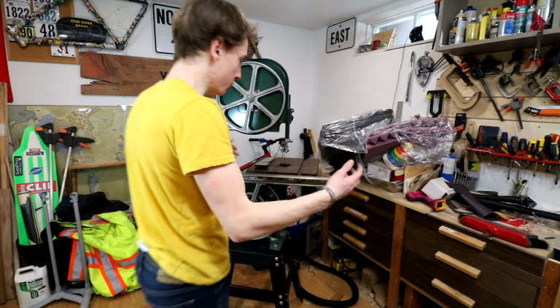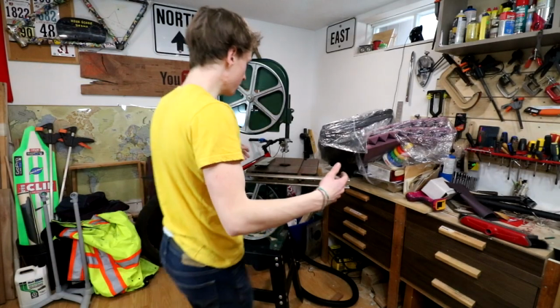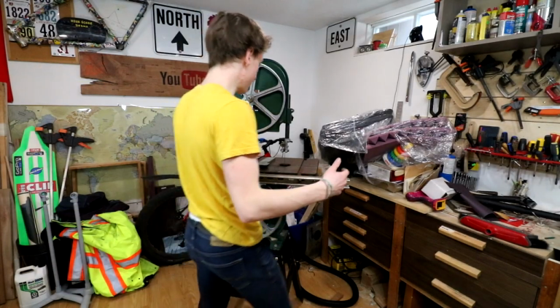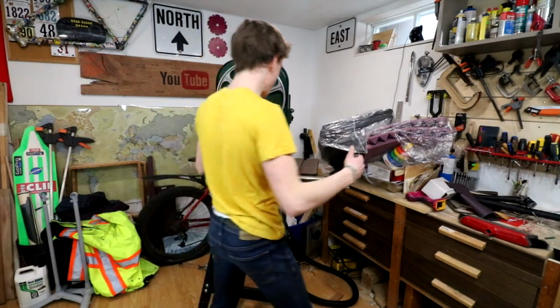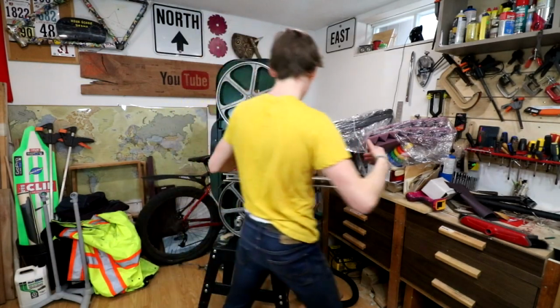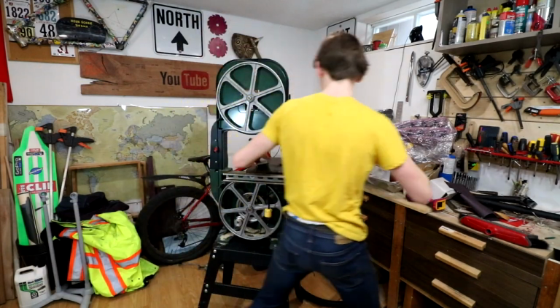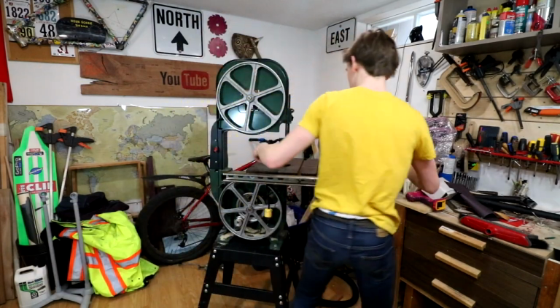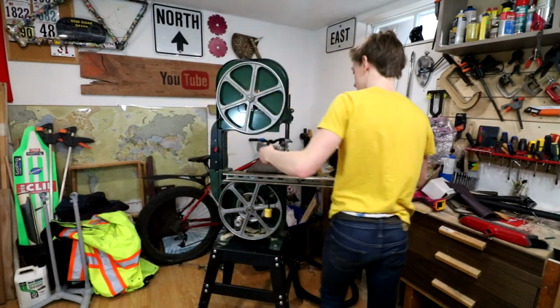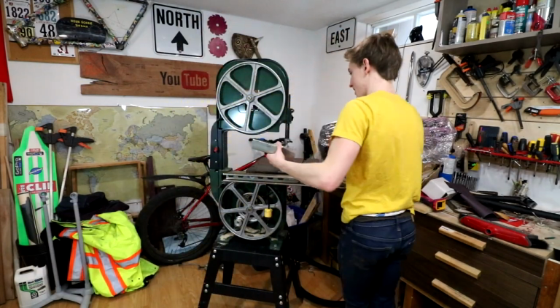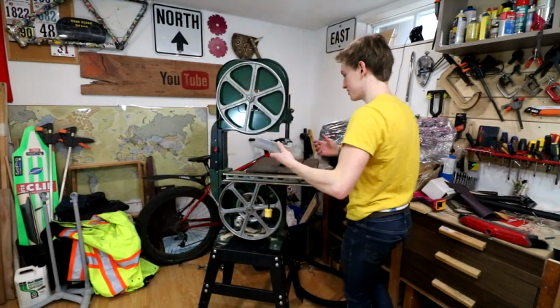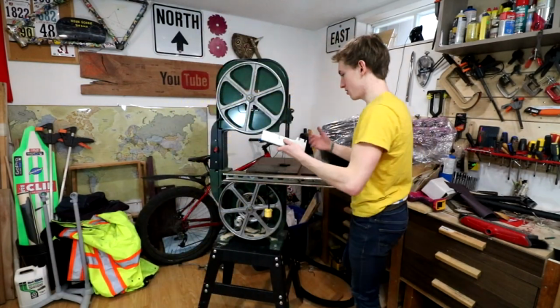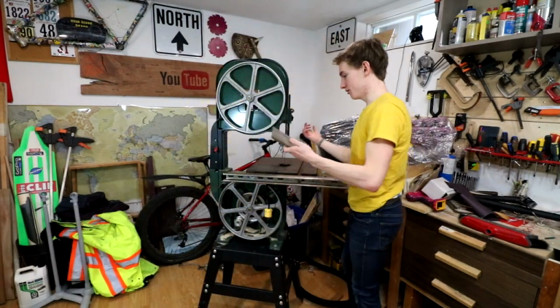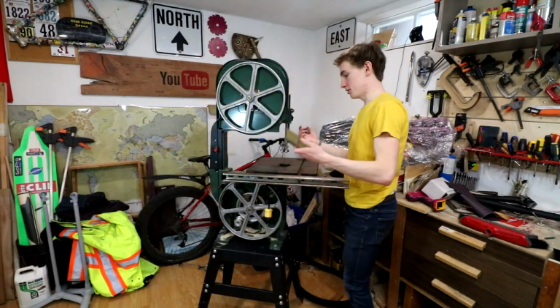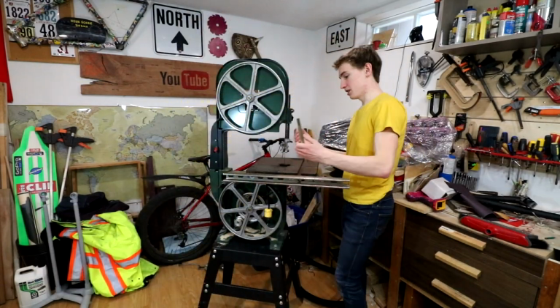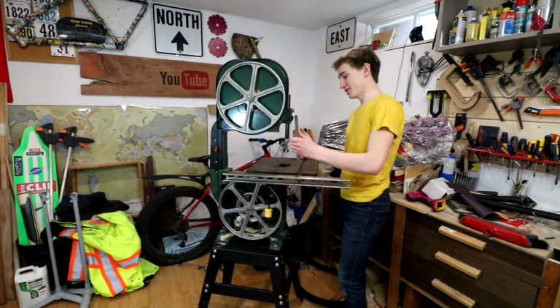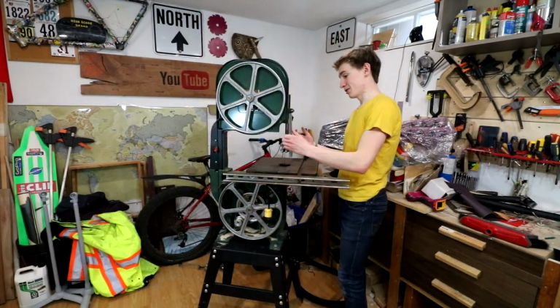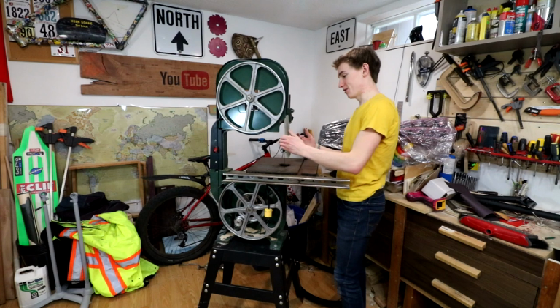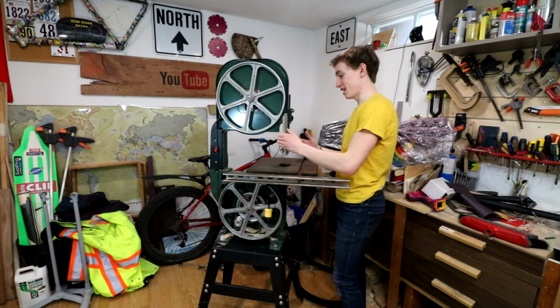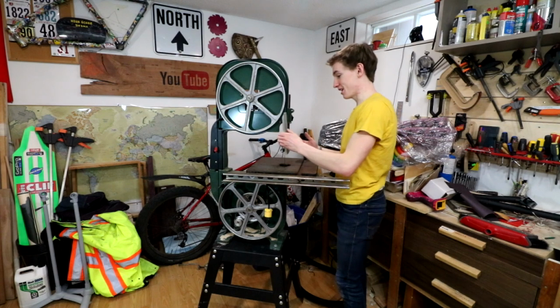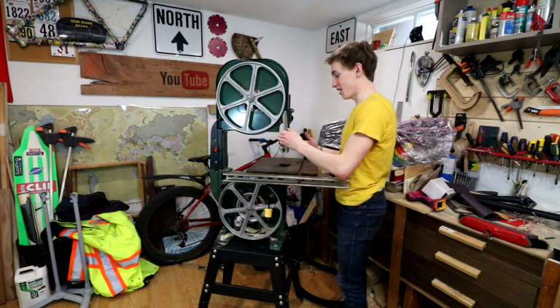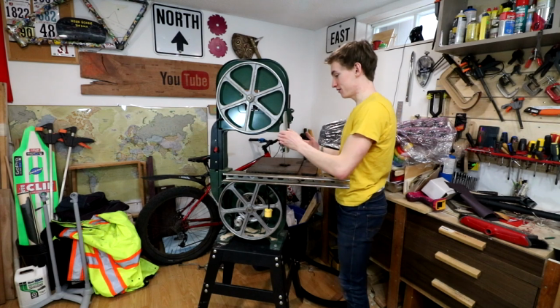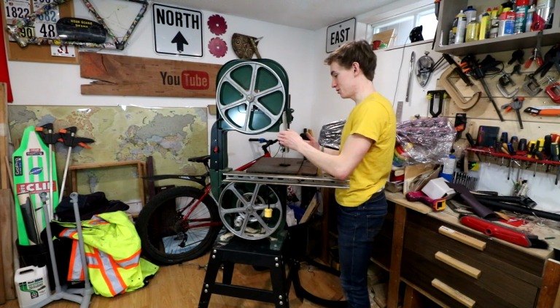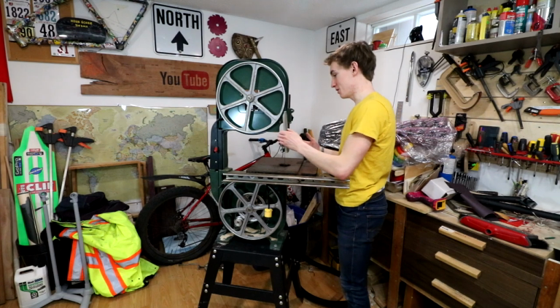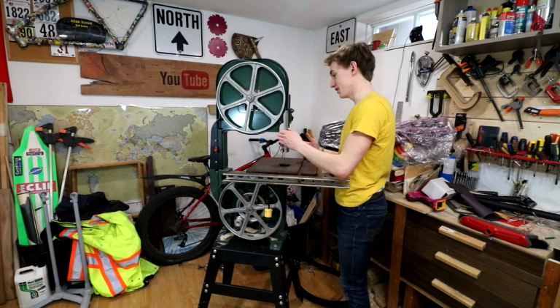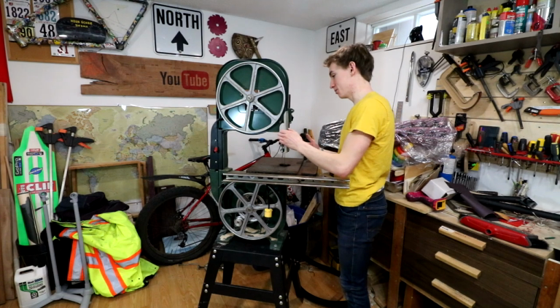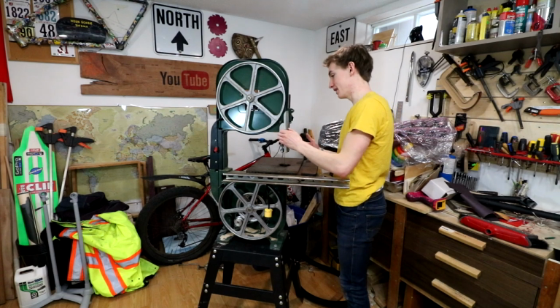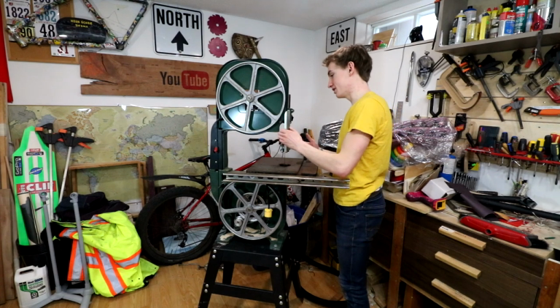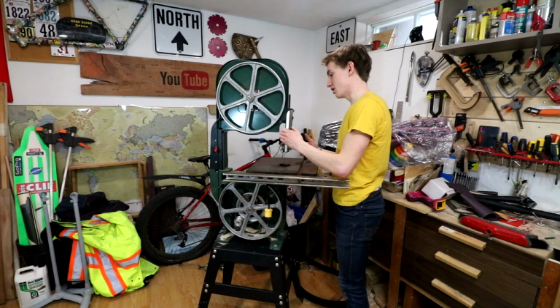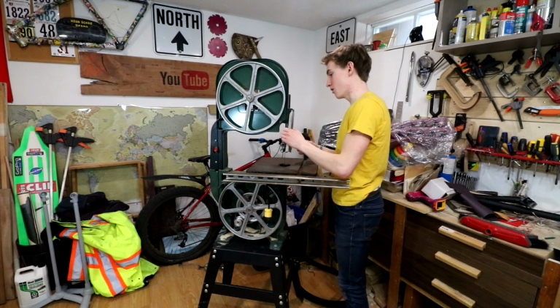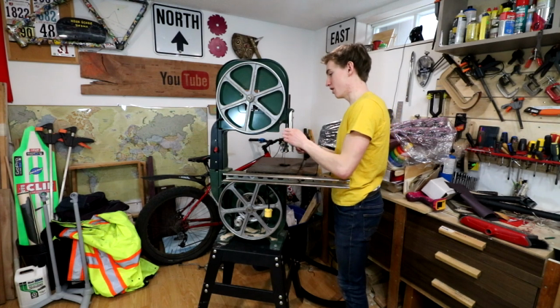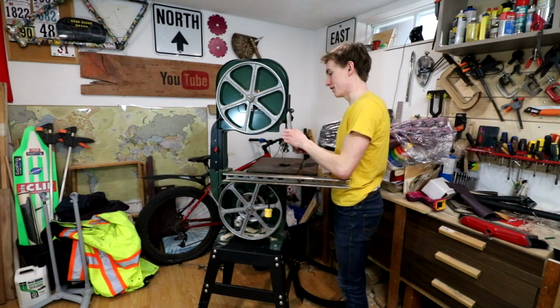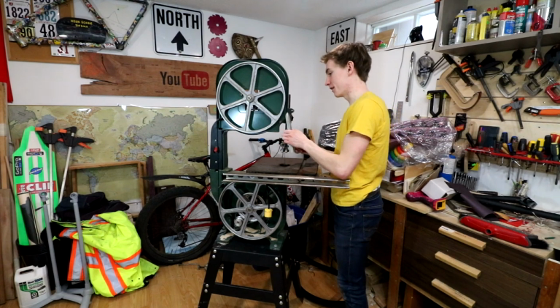So we are now ready to attach all of the things that we've taken off to get the blade to go on there.